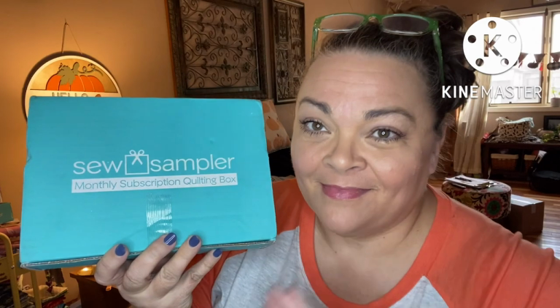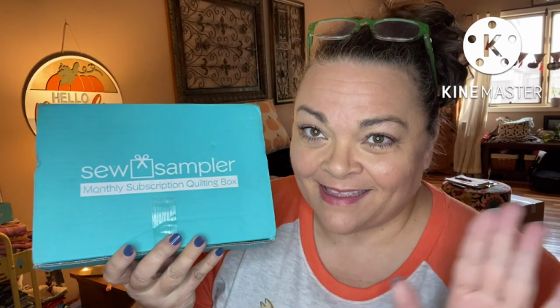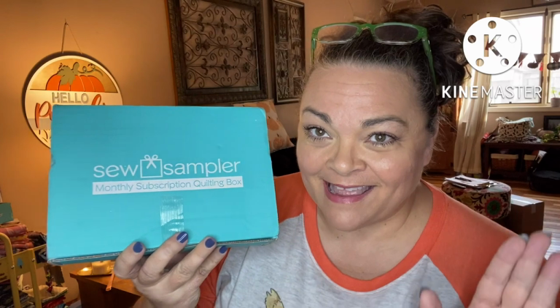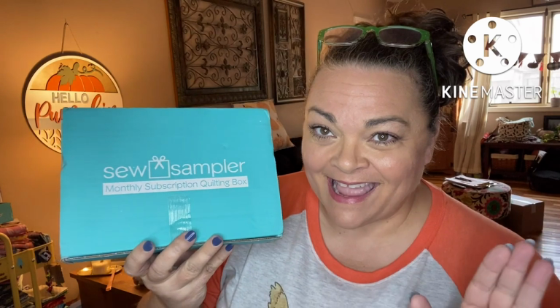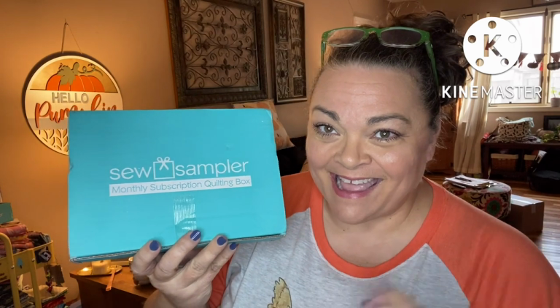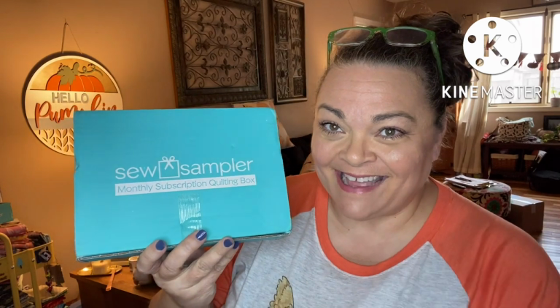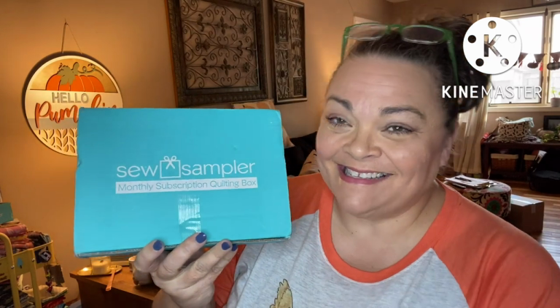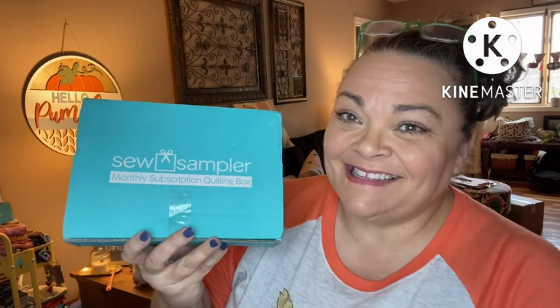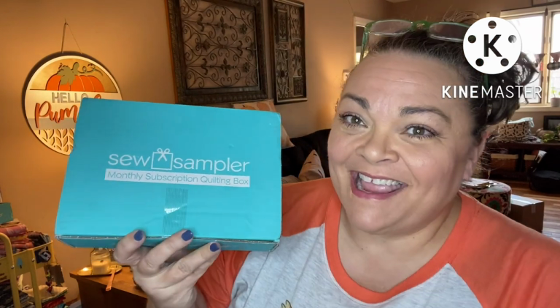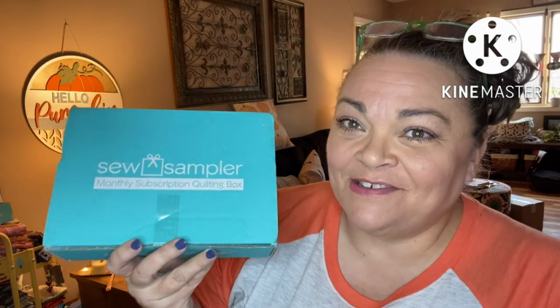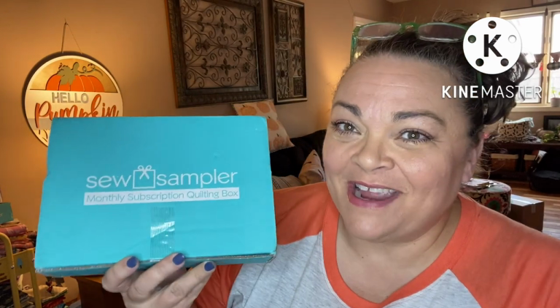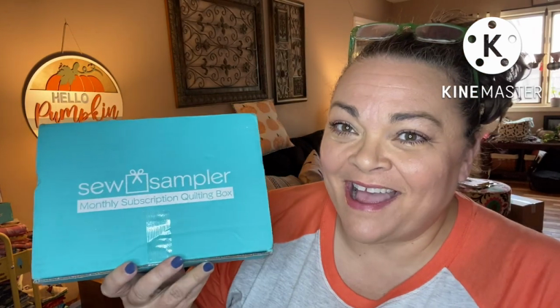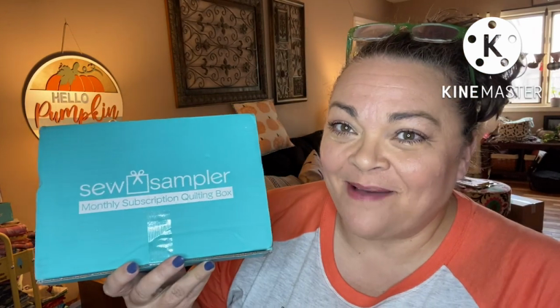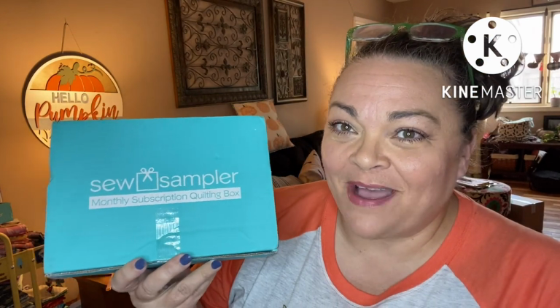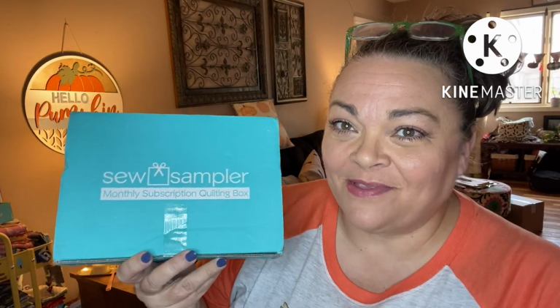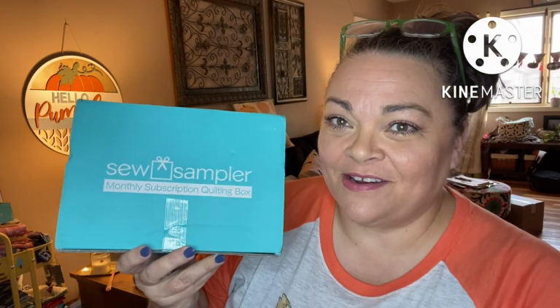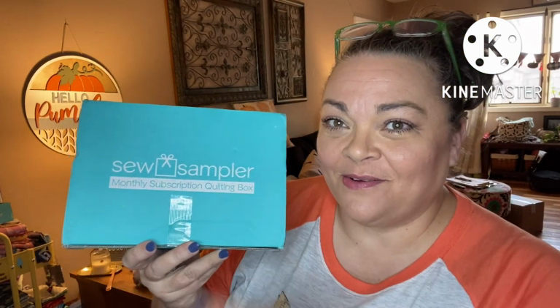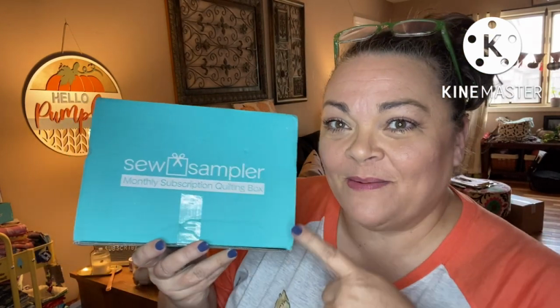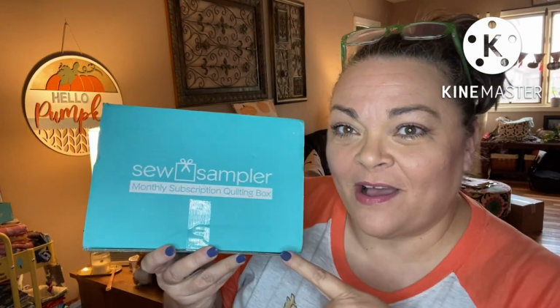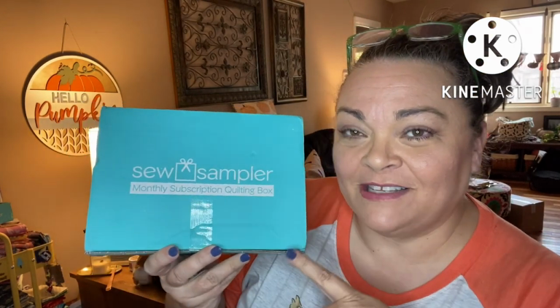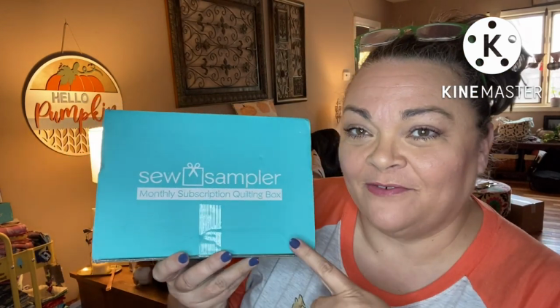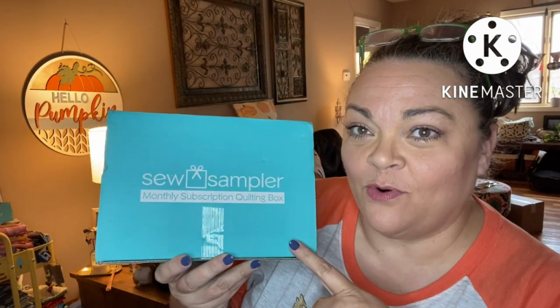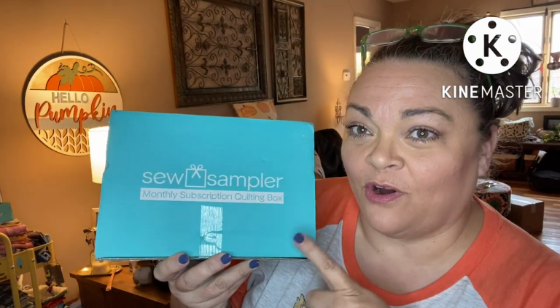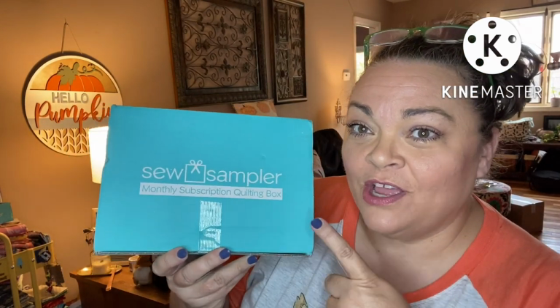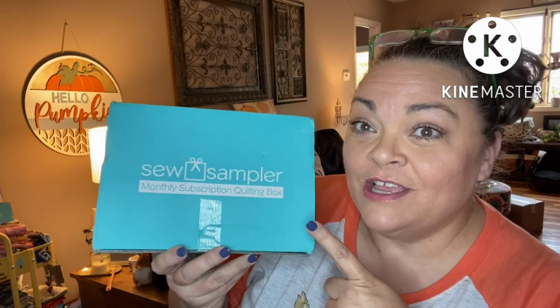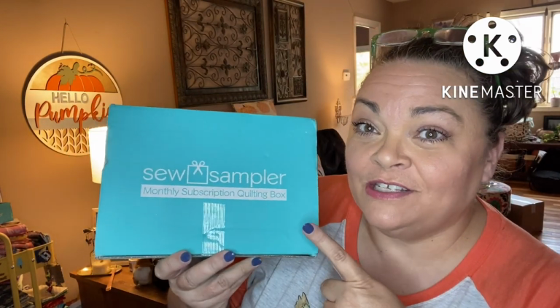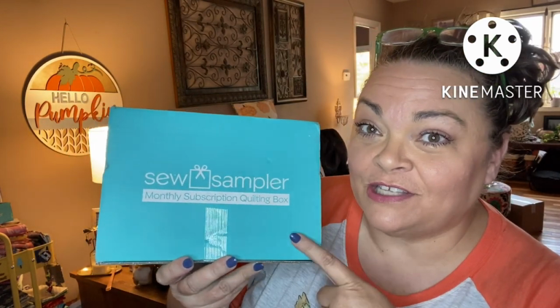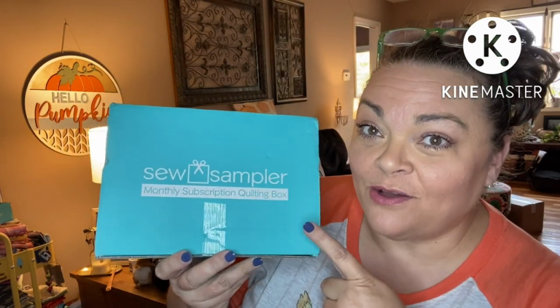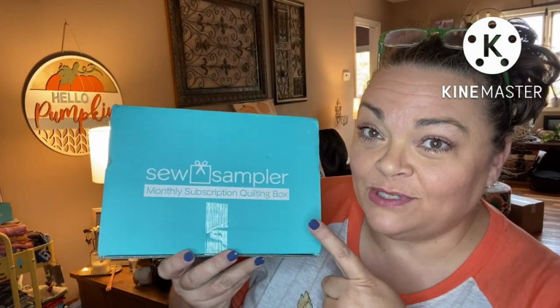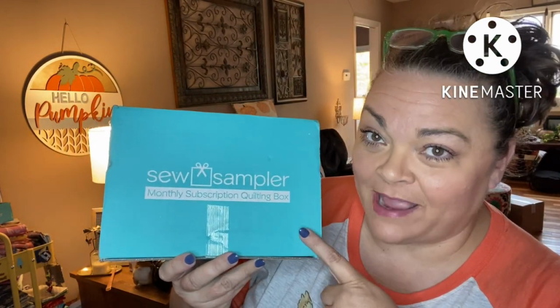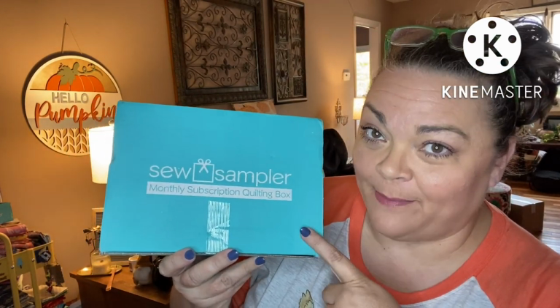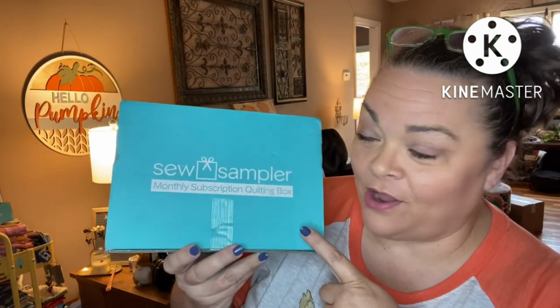Hey guys, it's Andrea. I'm back with another unboxing for Sew Sampler.